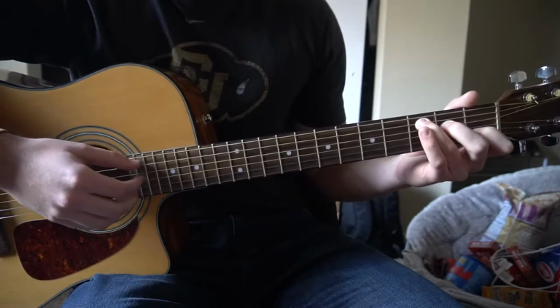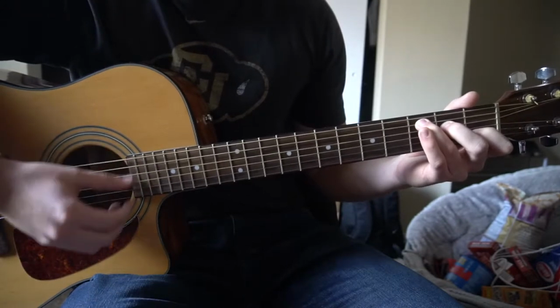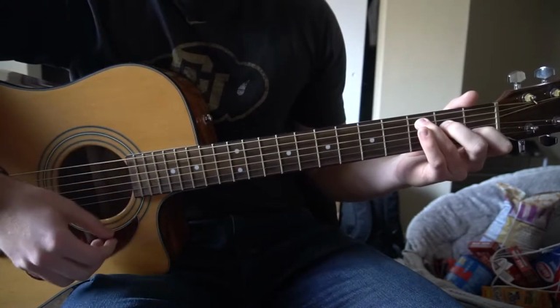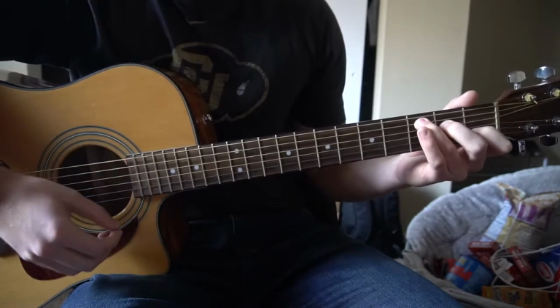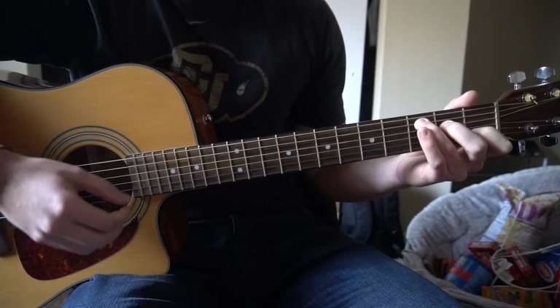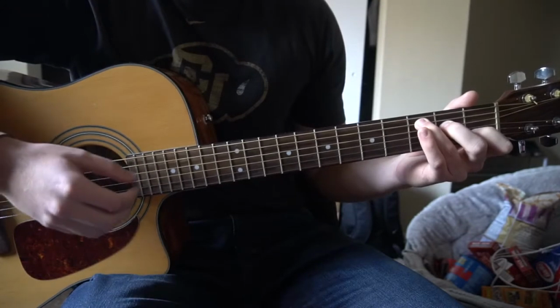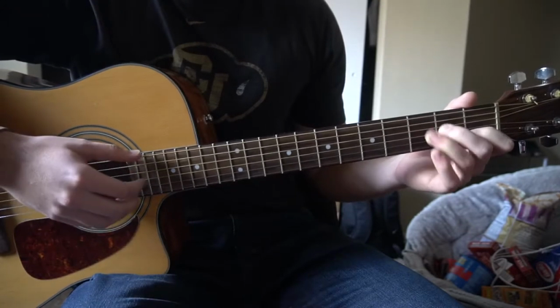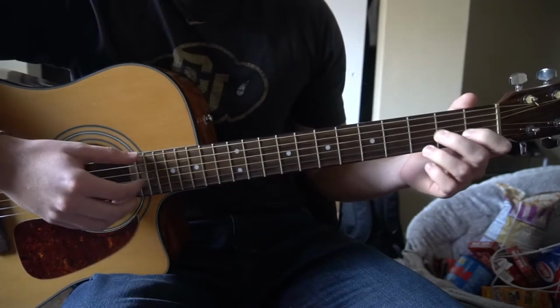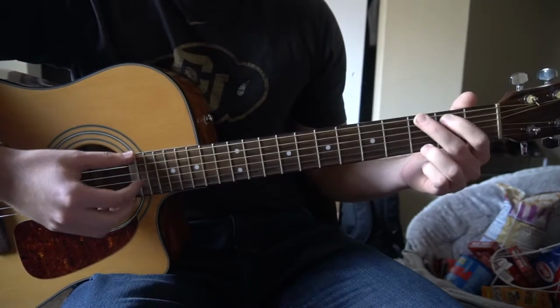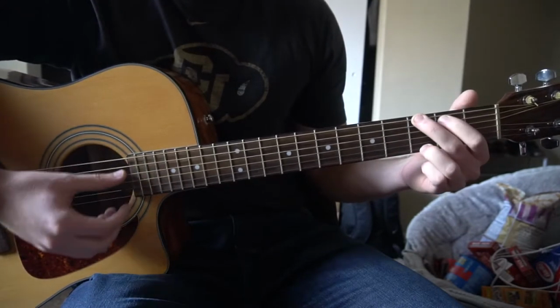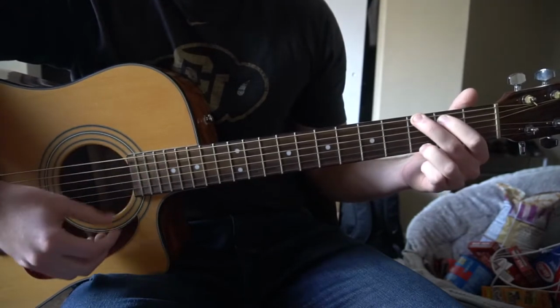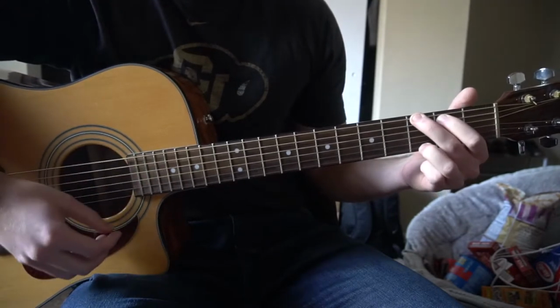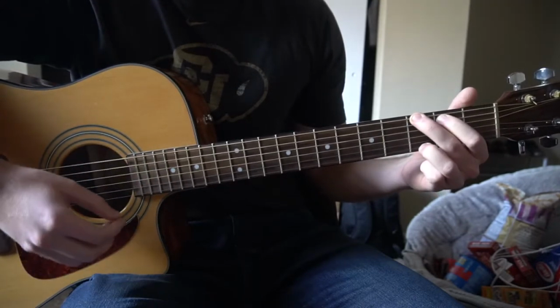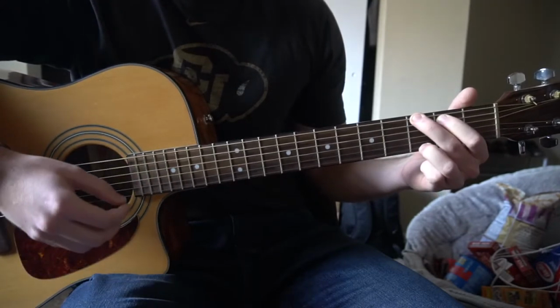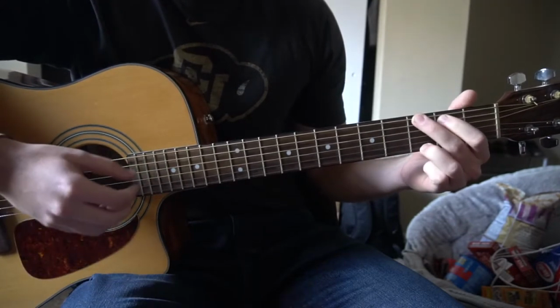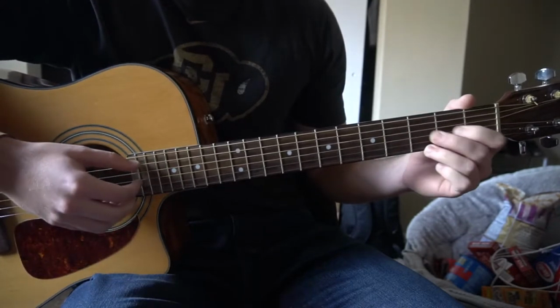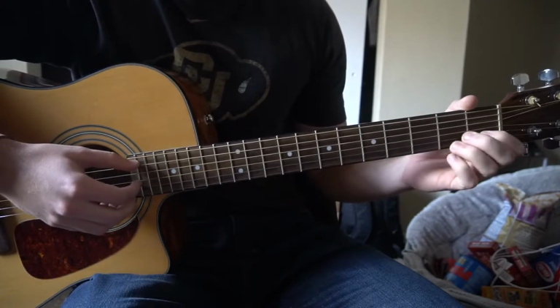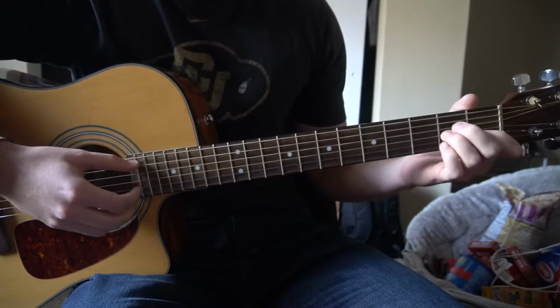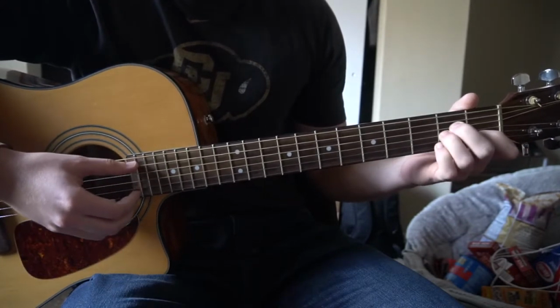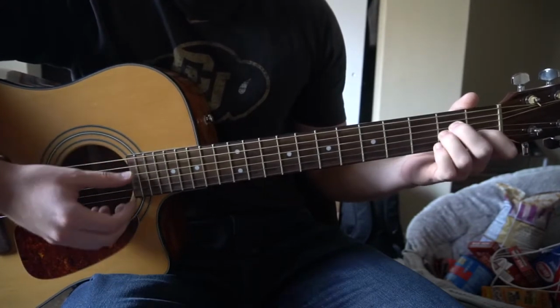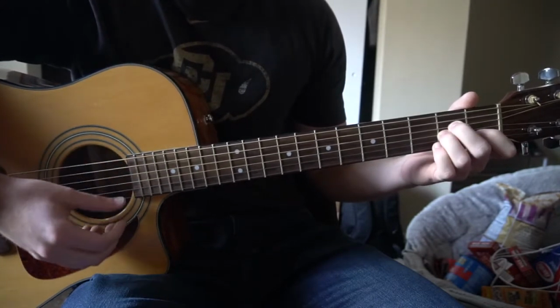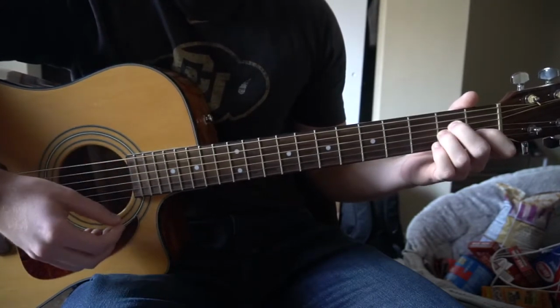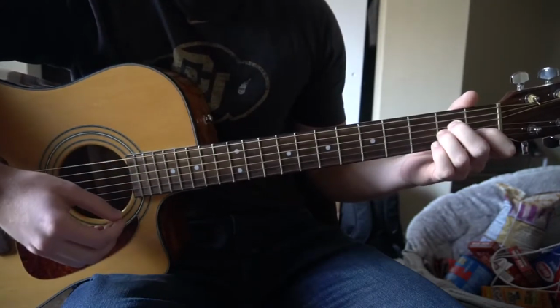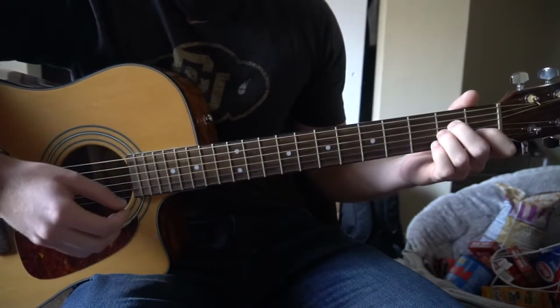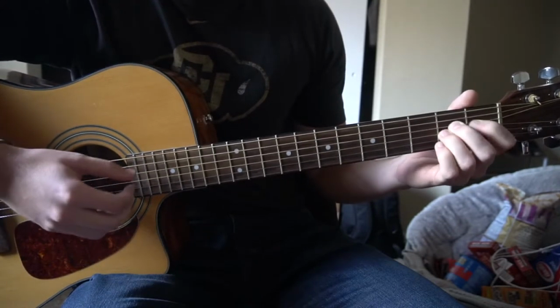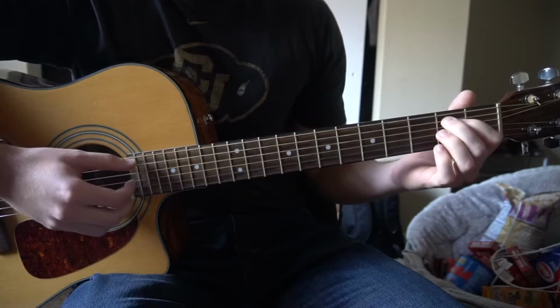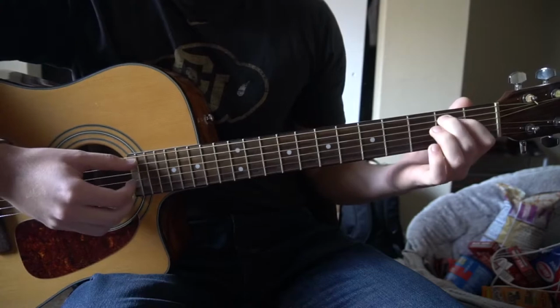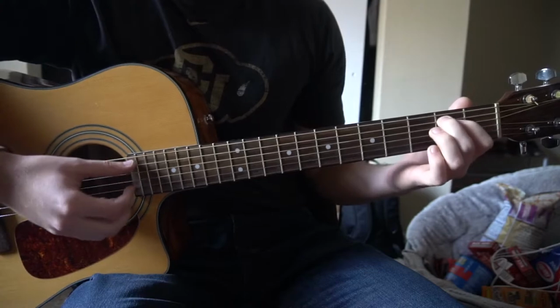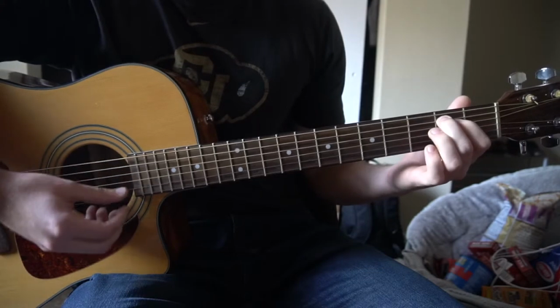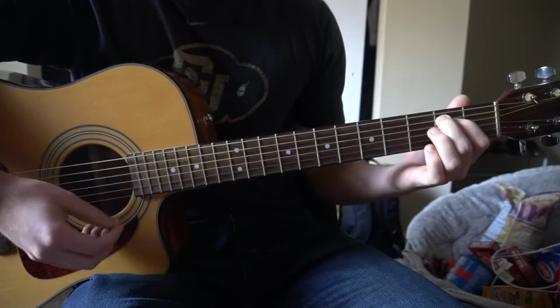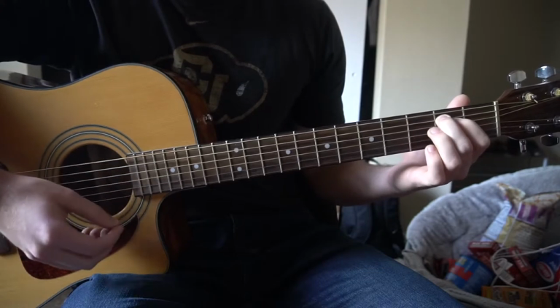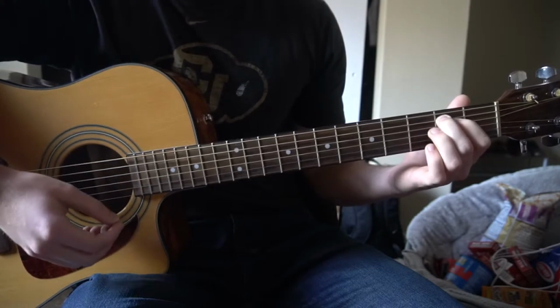We've got a C chord, we've got a G chord, we've got an A minor chord, and an E minor chord.